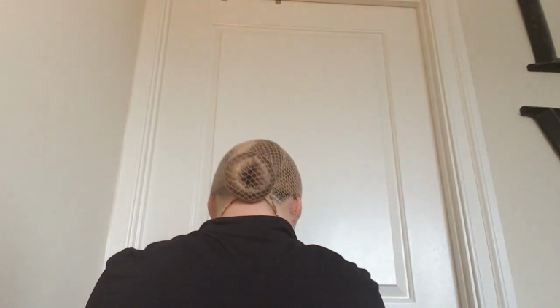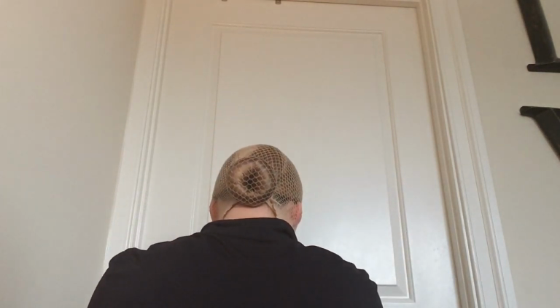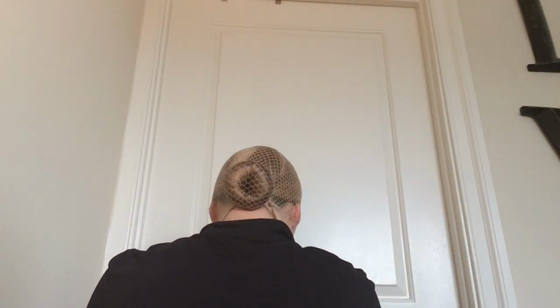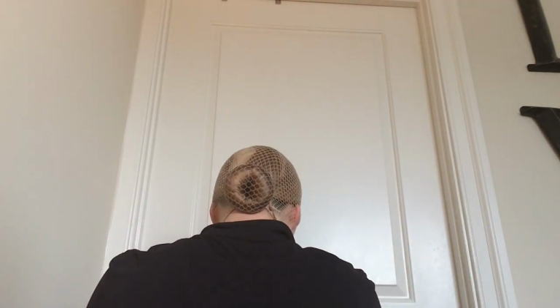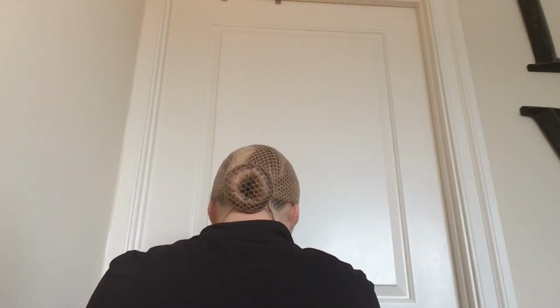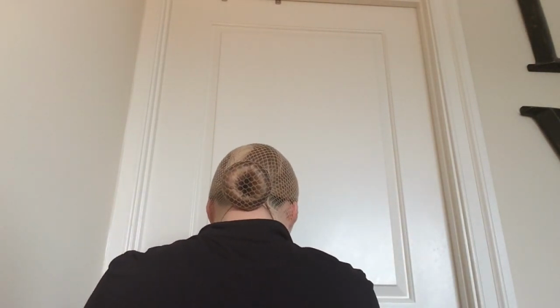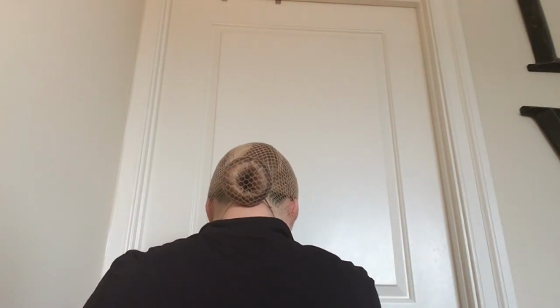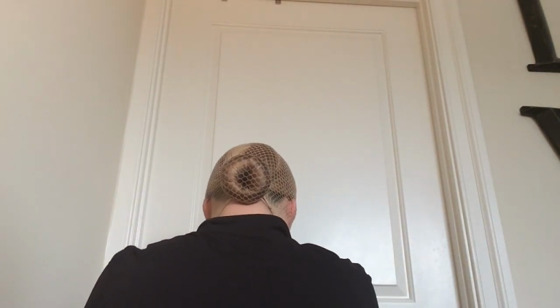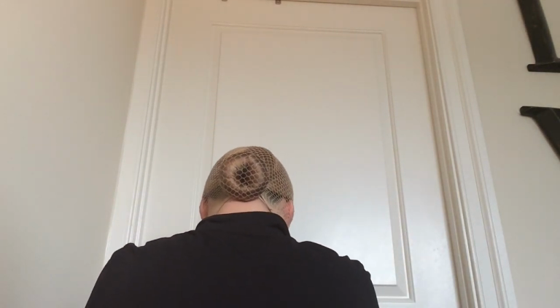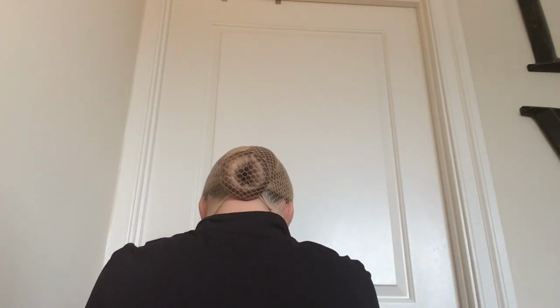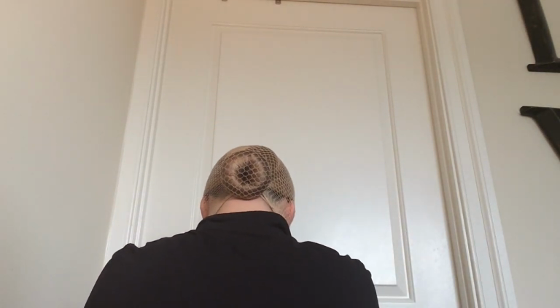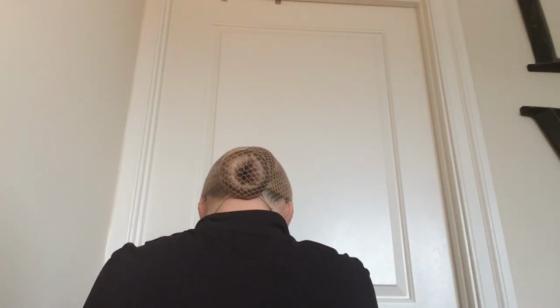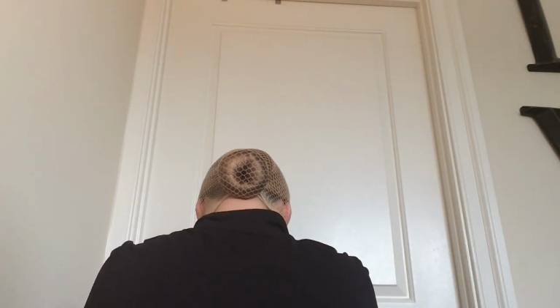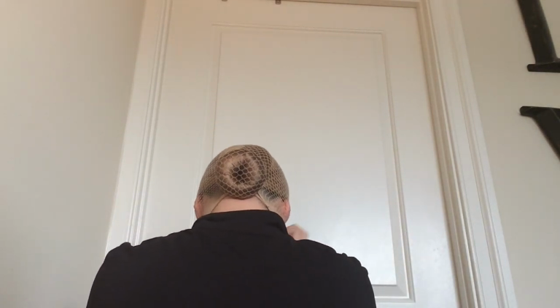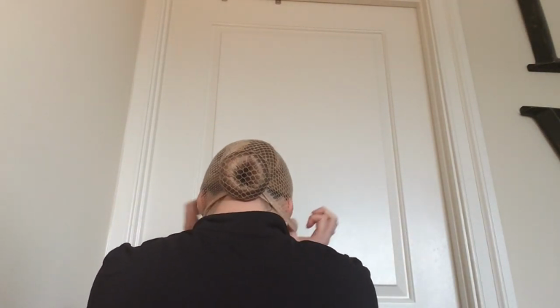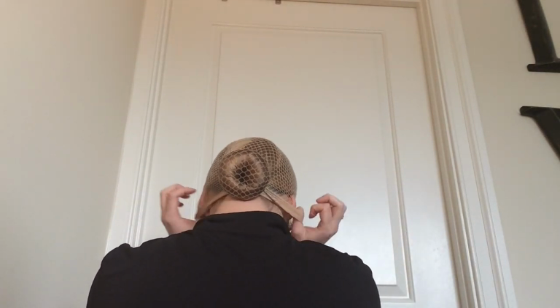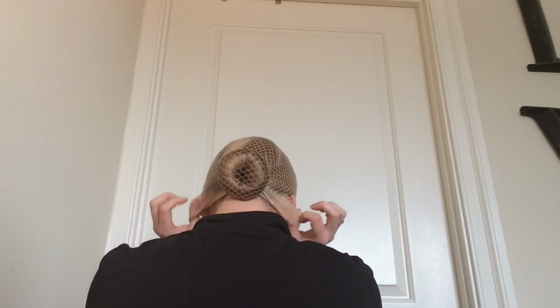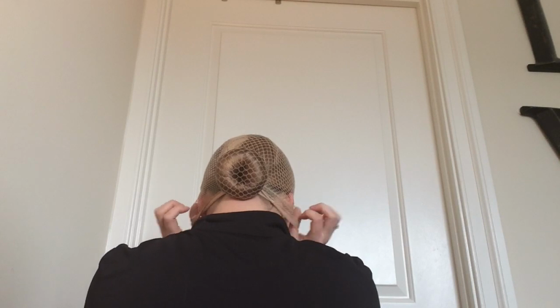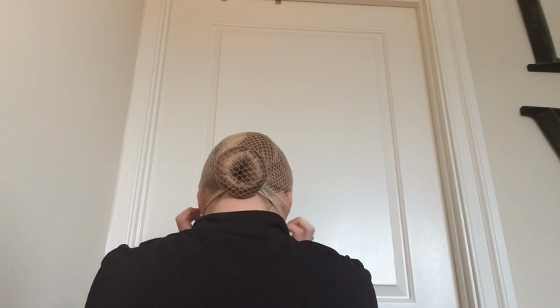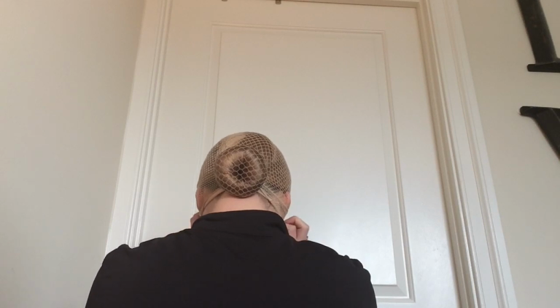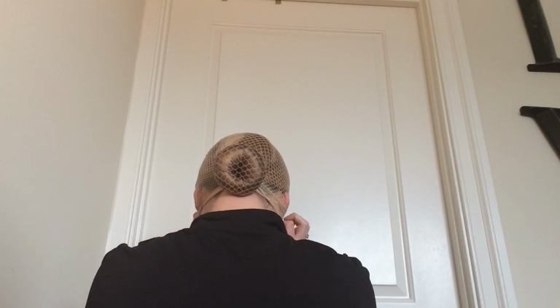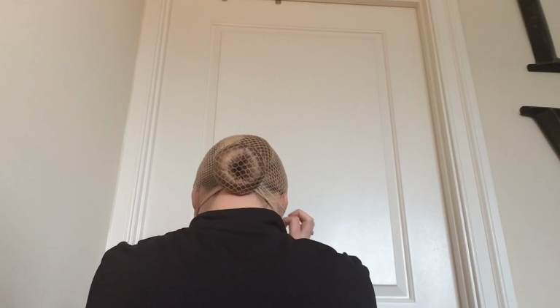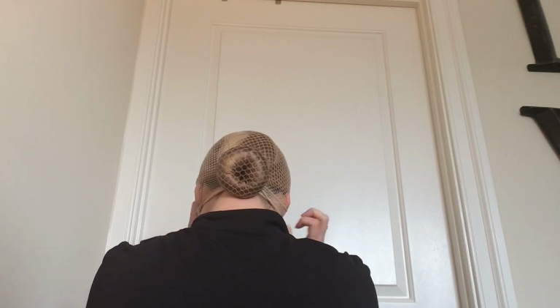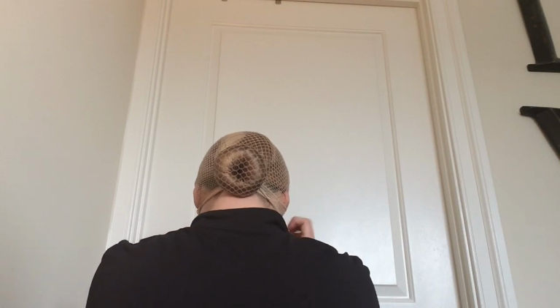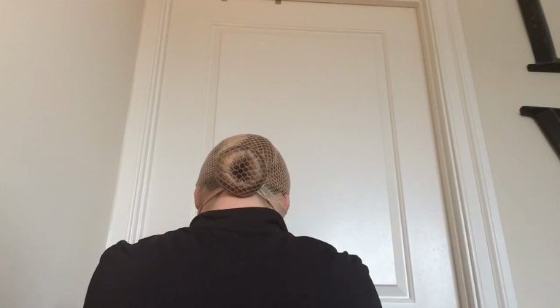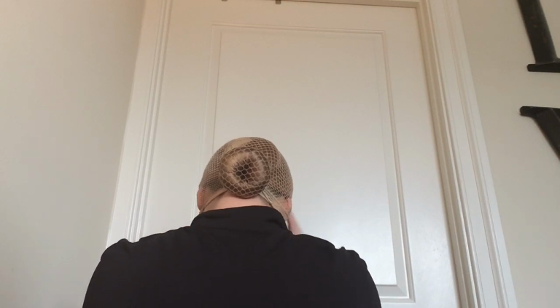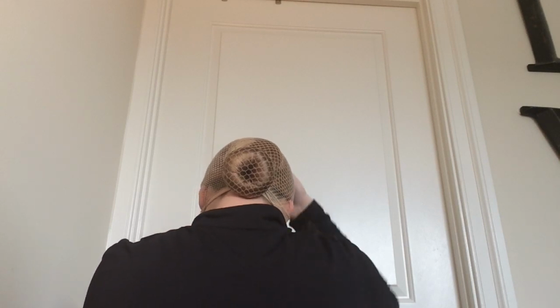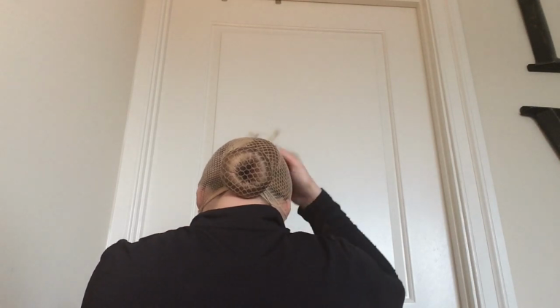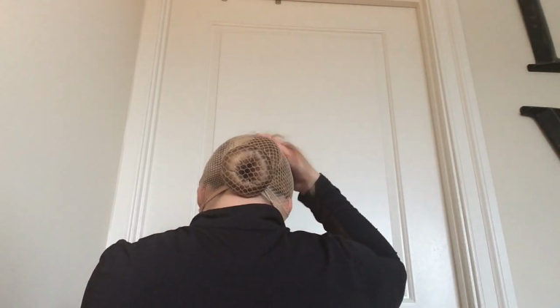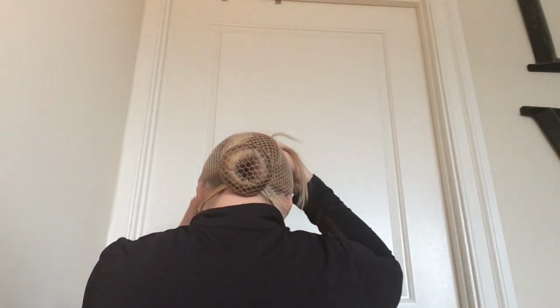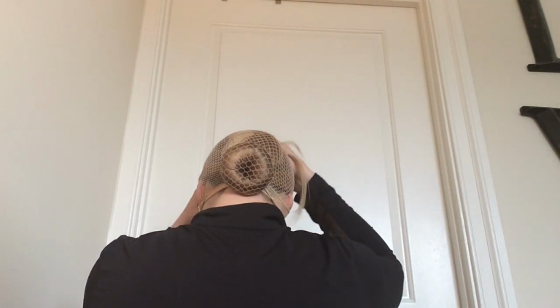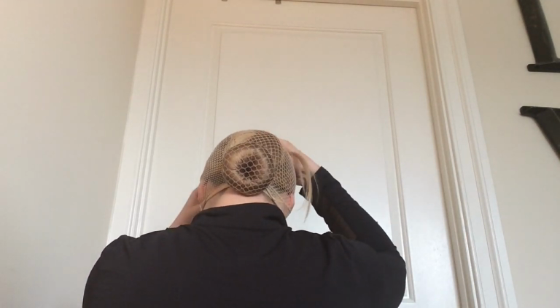Pull the rest of your hairnet up and make sure that it's just comfortable the way it's adjusted.